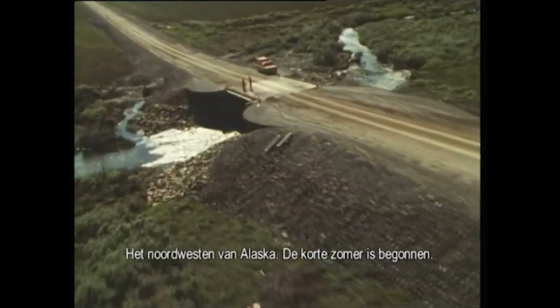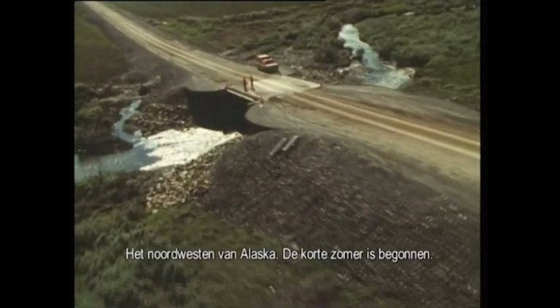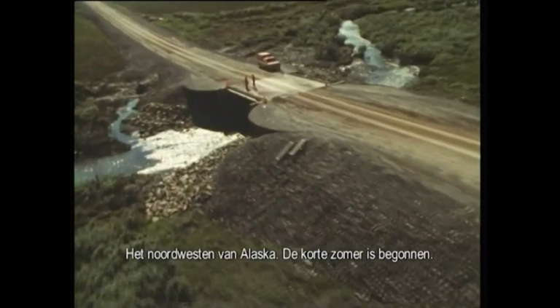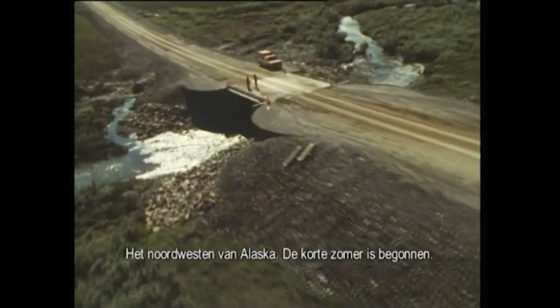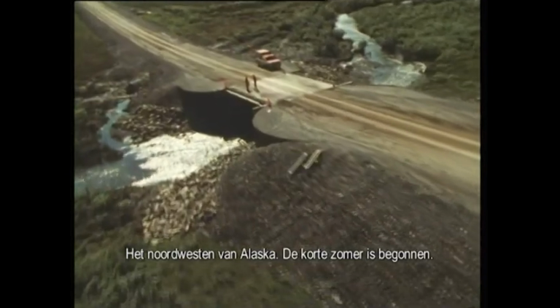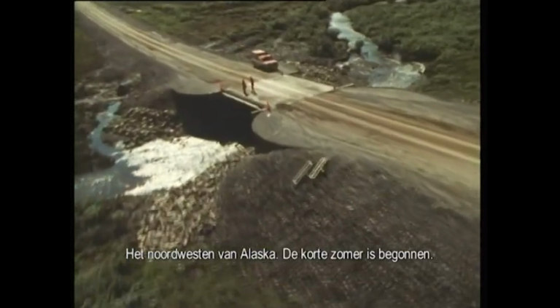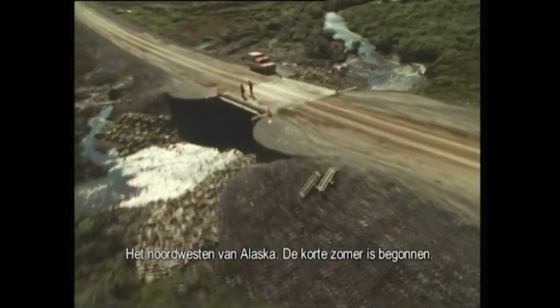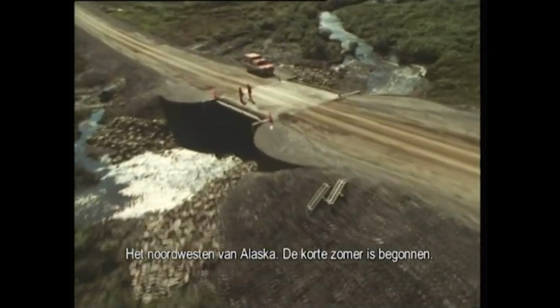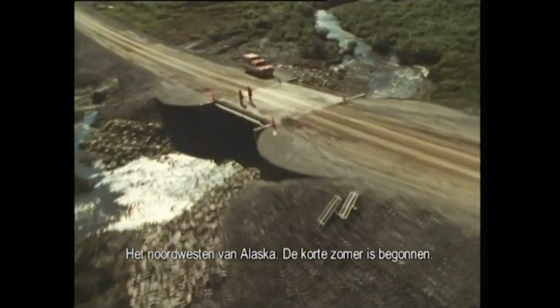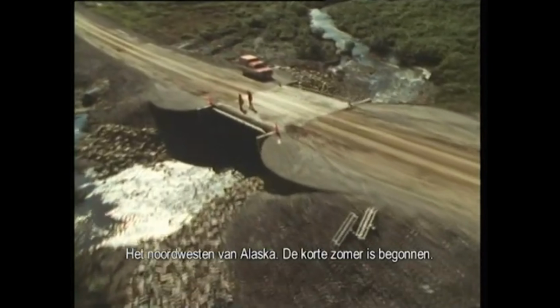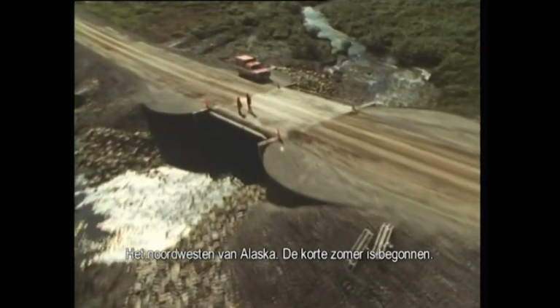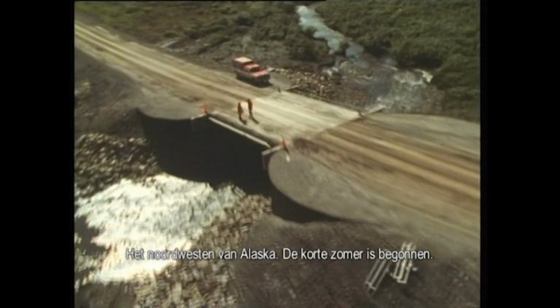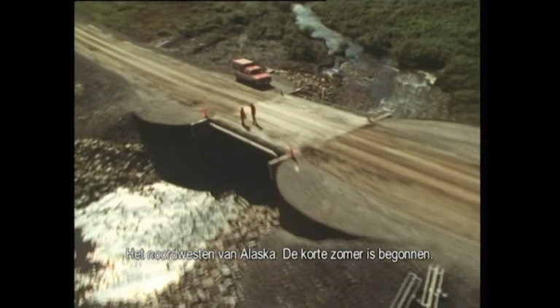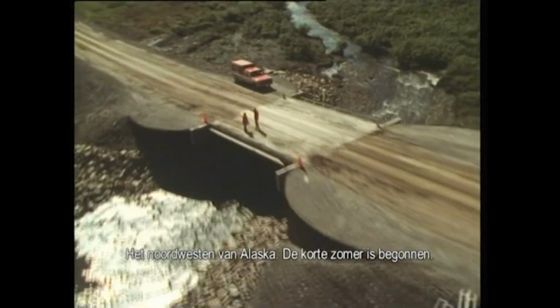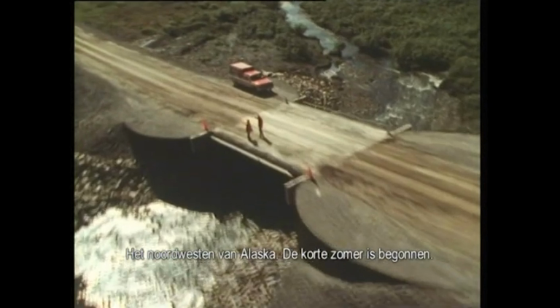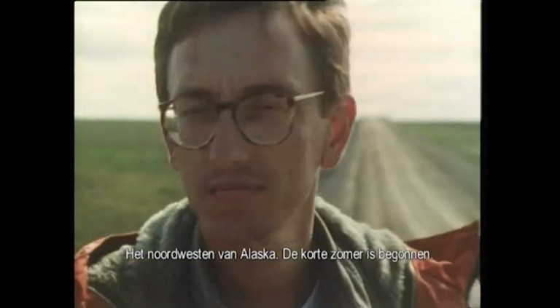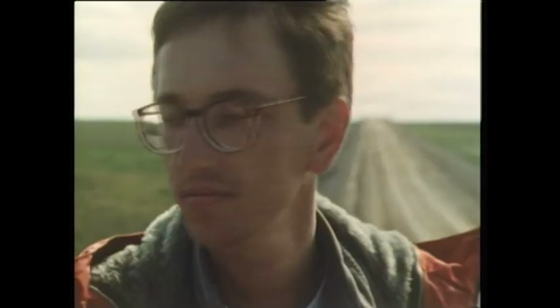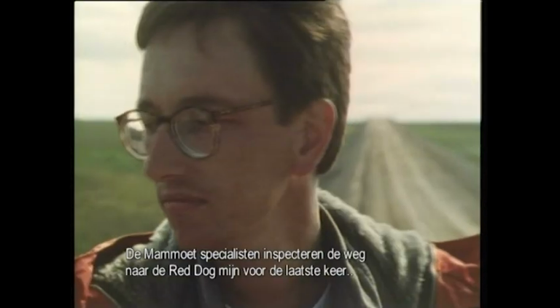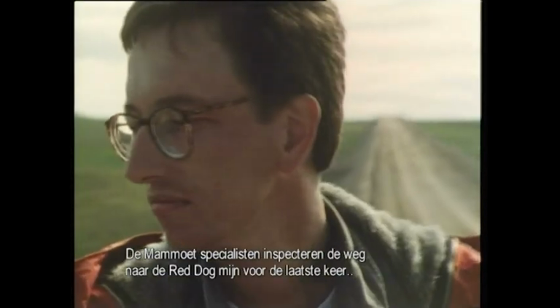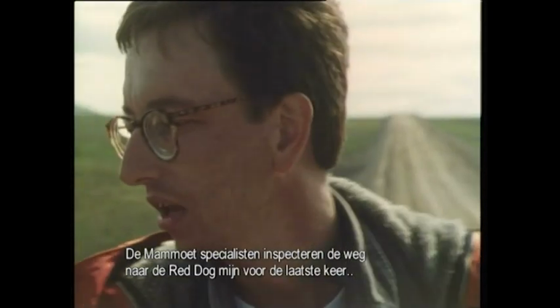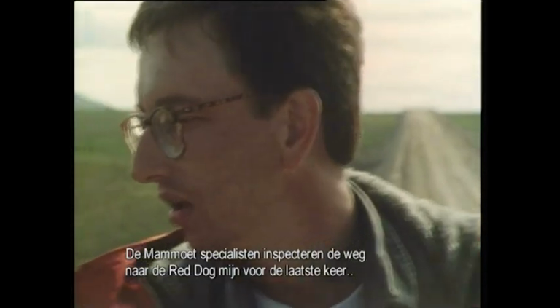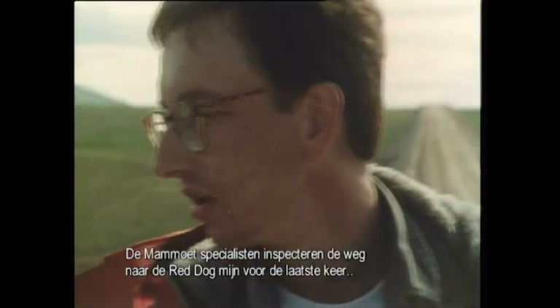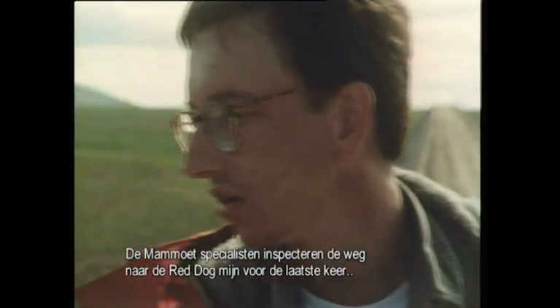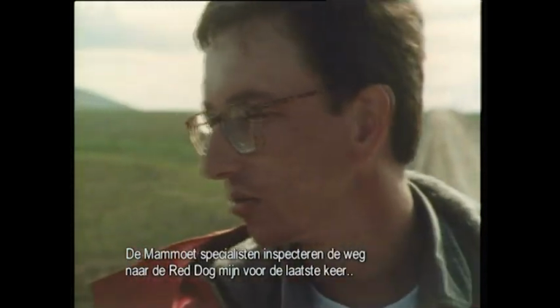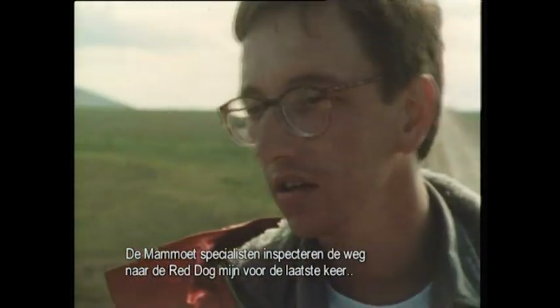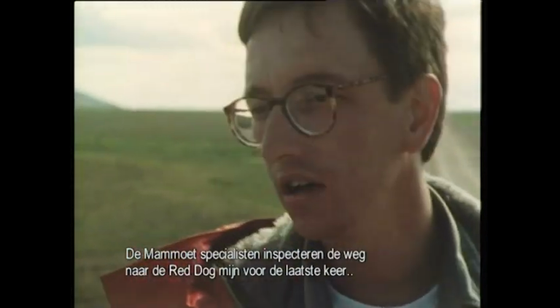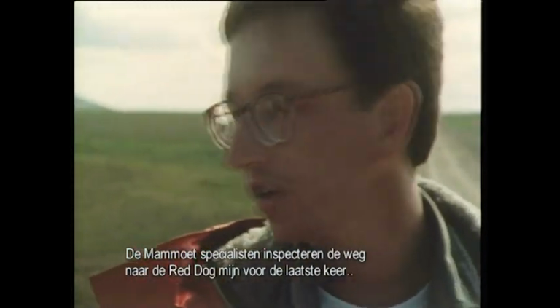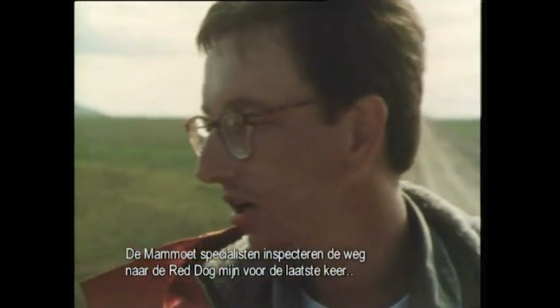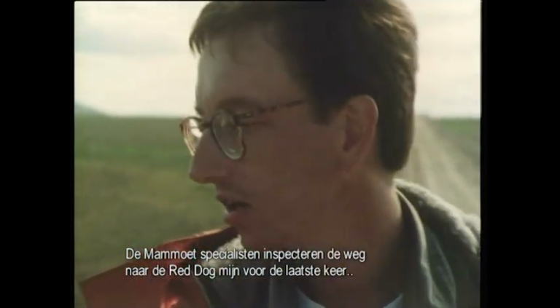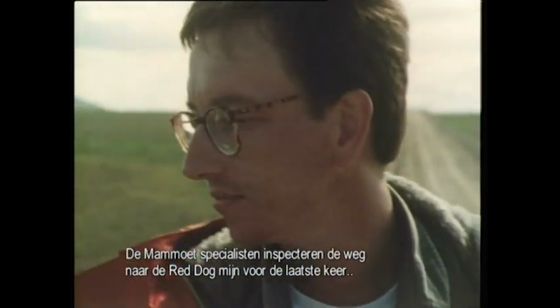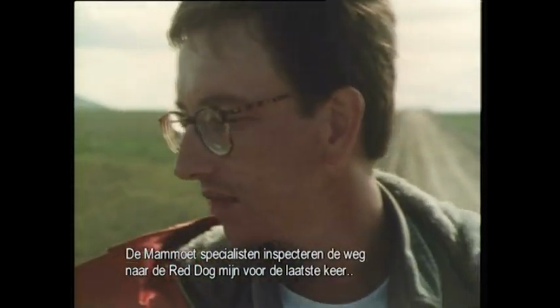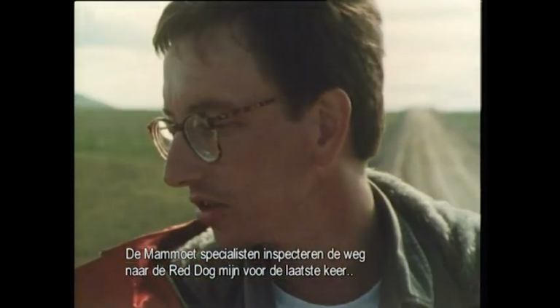Northwestern Alaska. The brief summer has begun. The Mammut specialists inspect the route one last time.